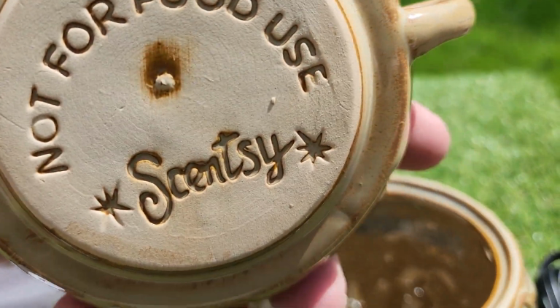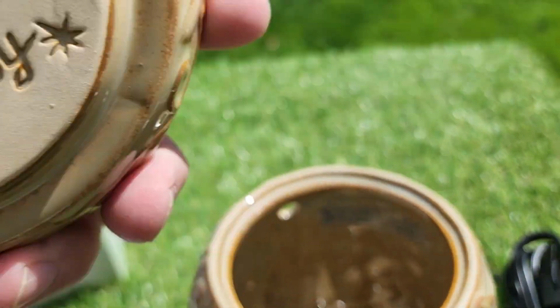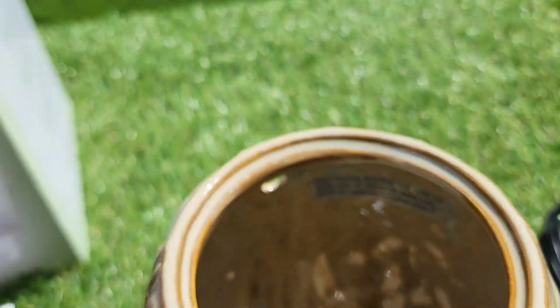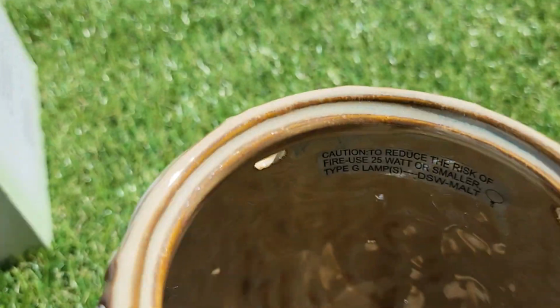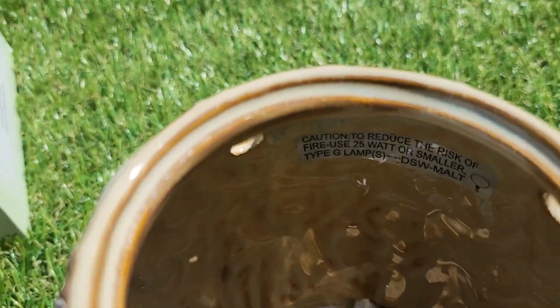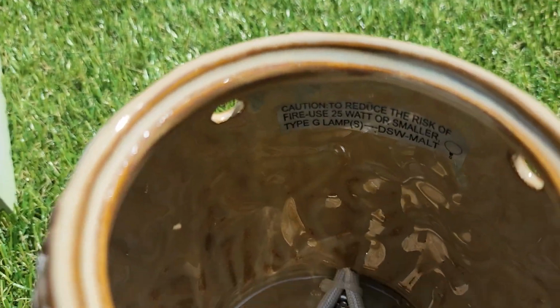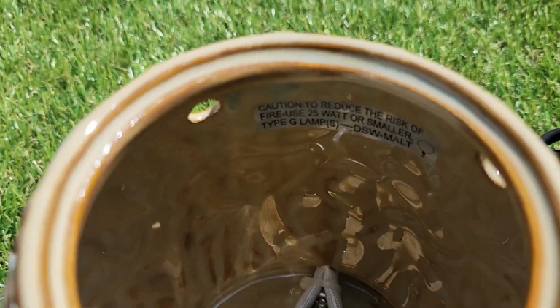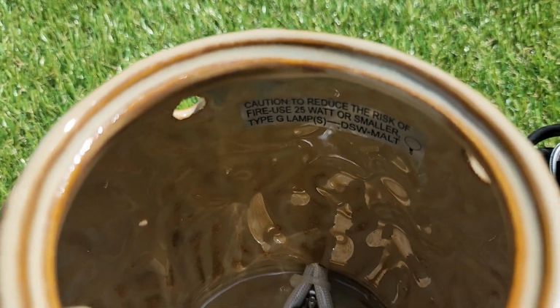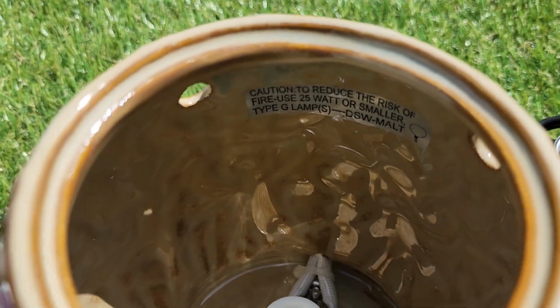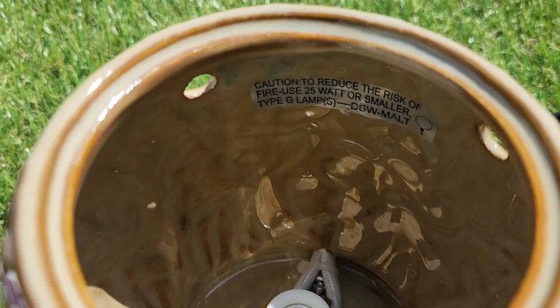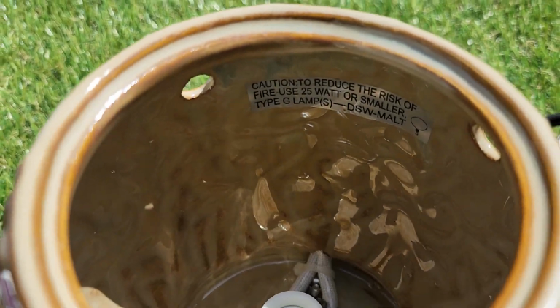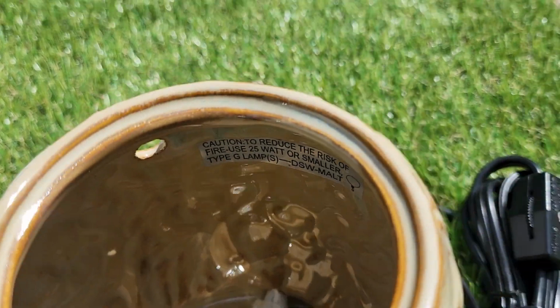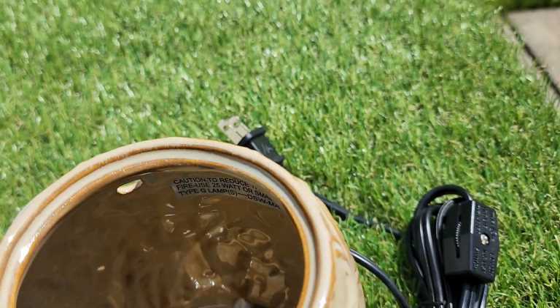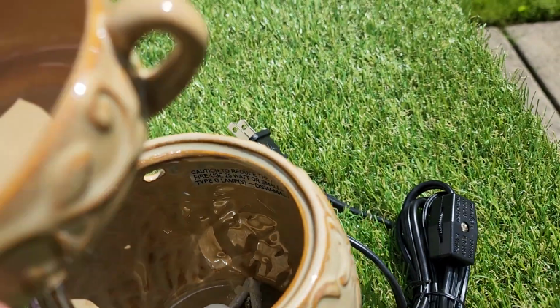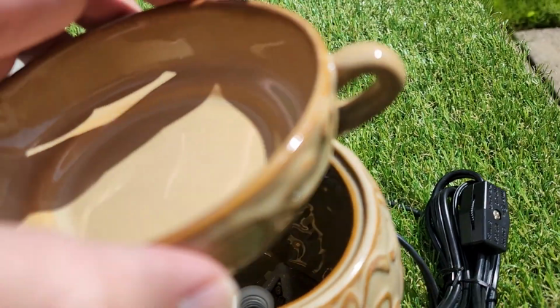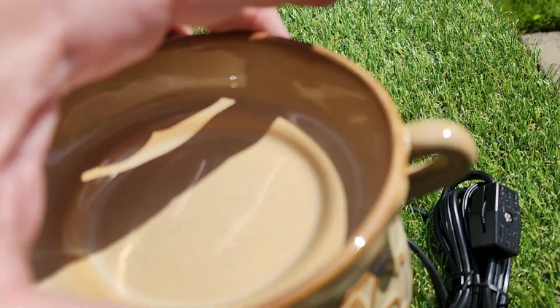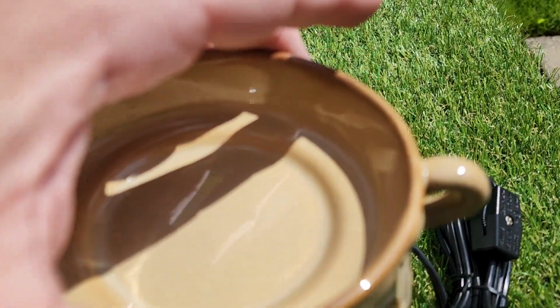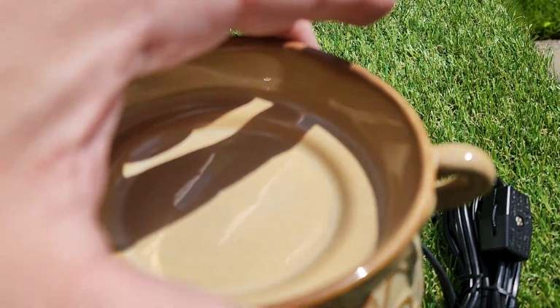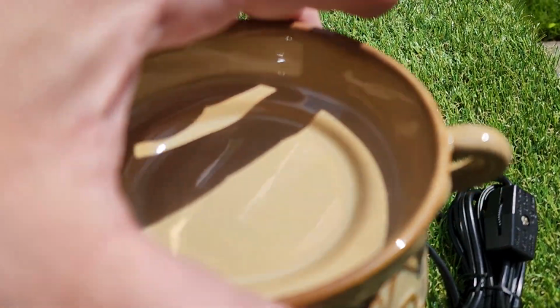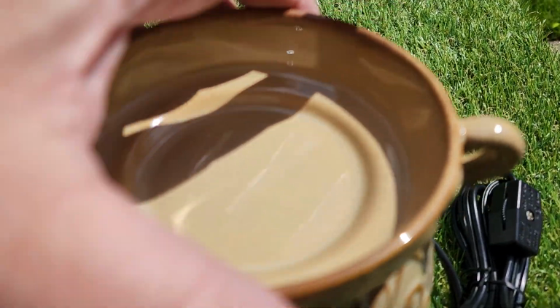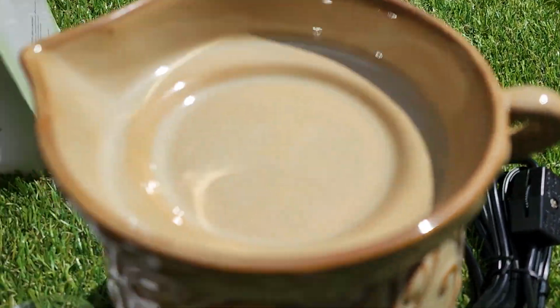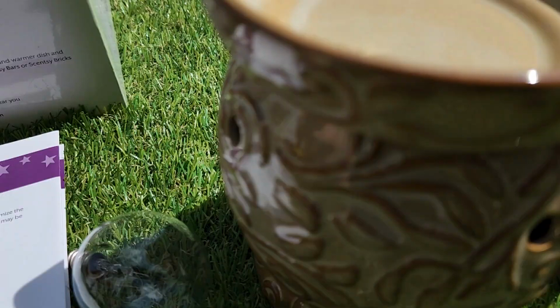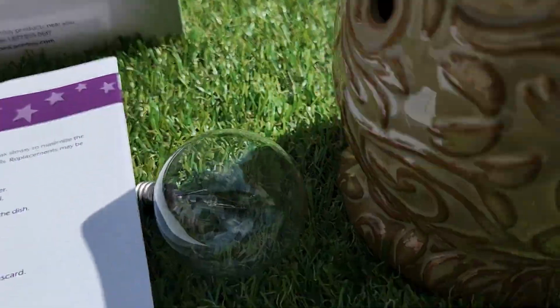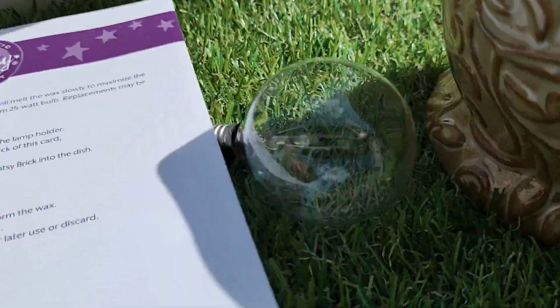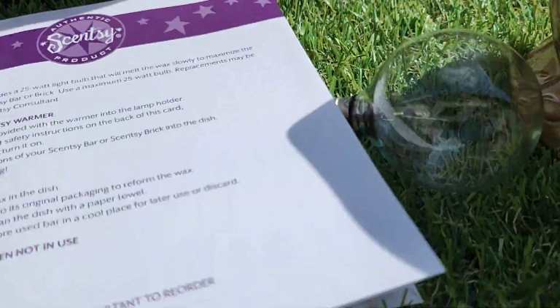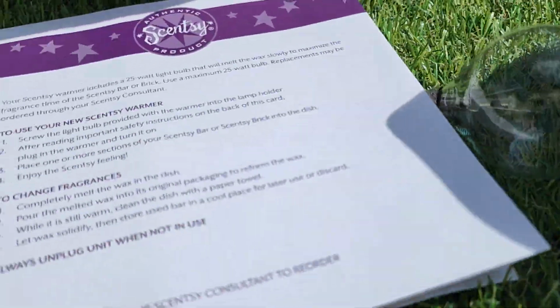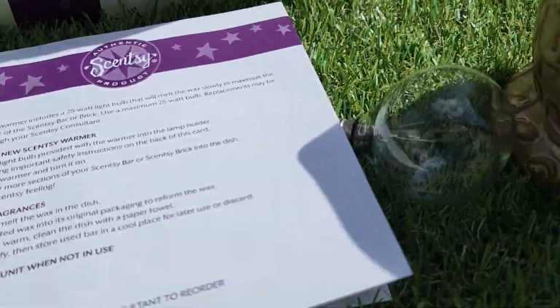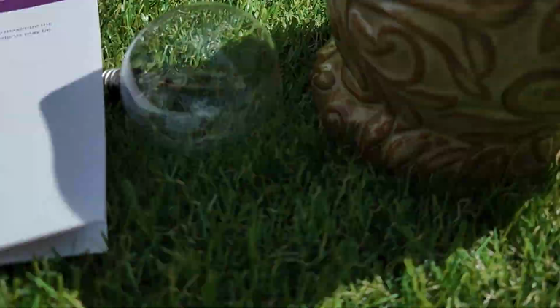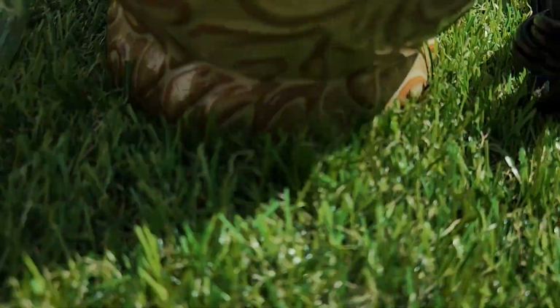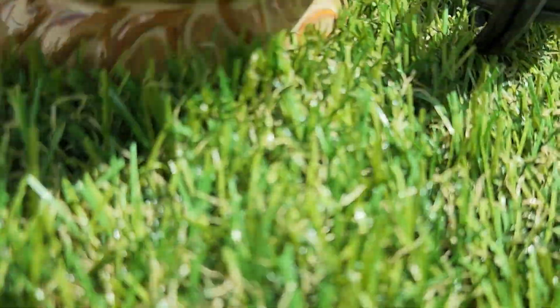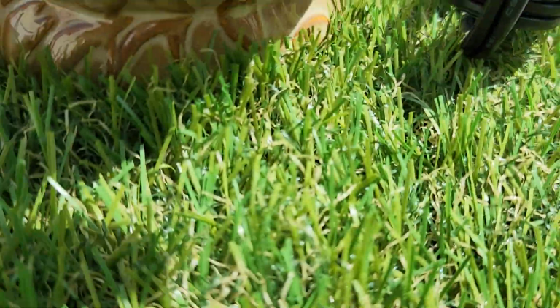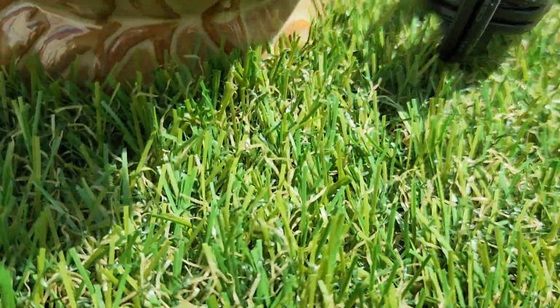Here's the bottom. Here's the inside. It comes with the original box, the bulb, and the paperwork.